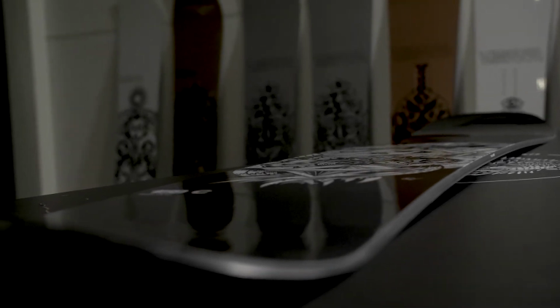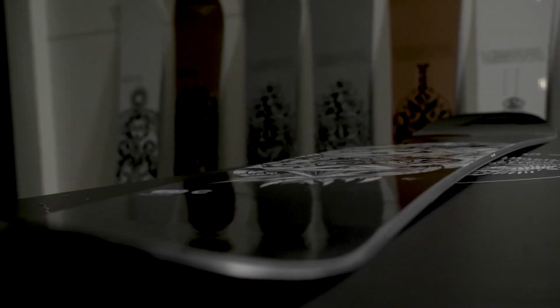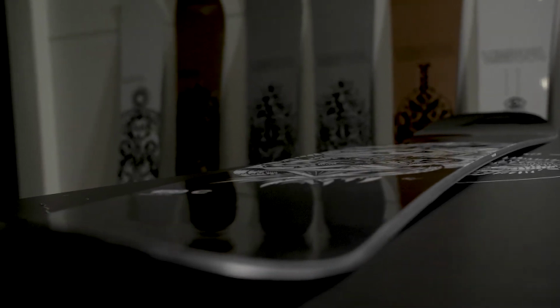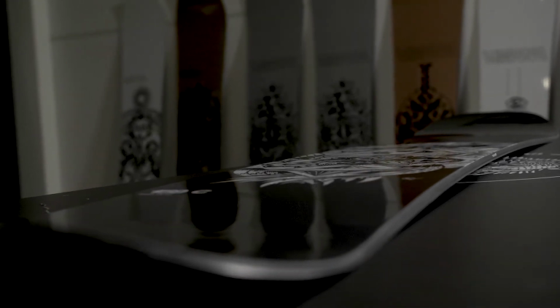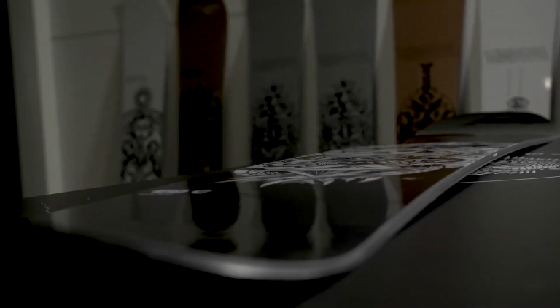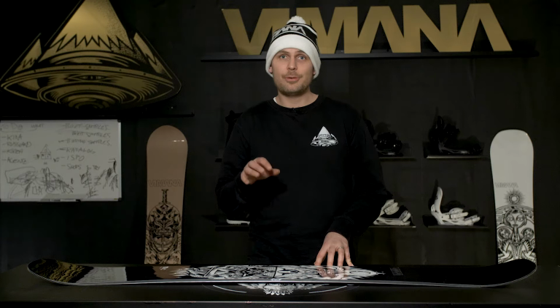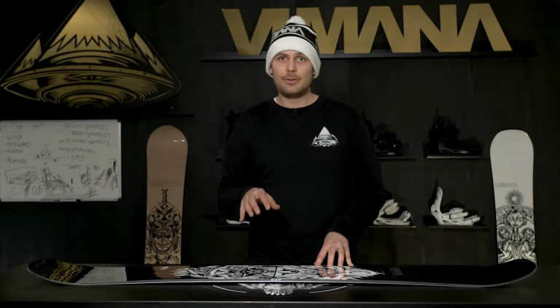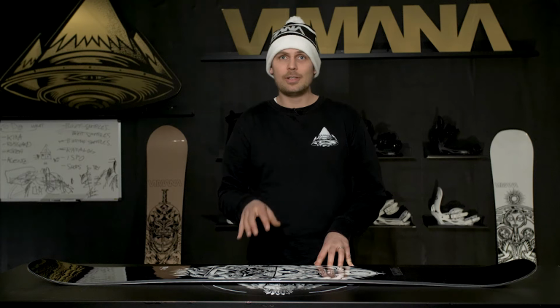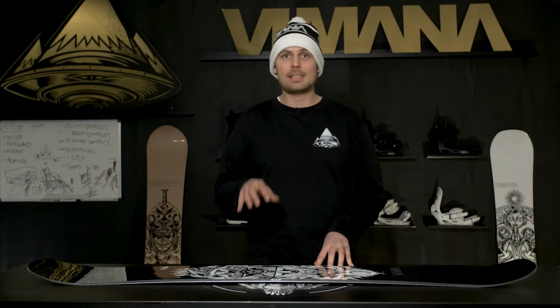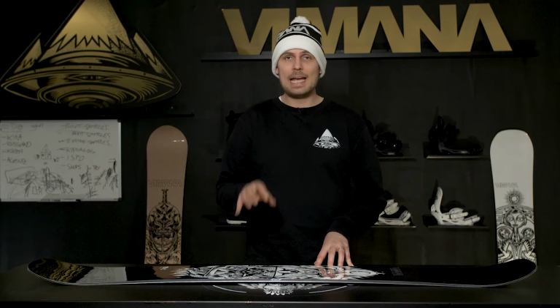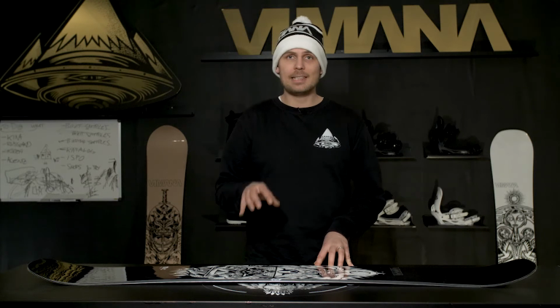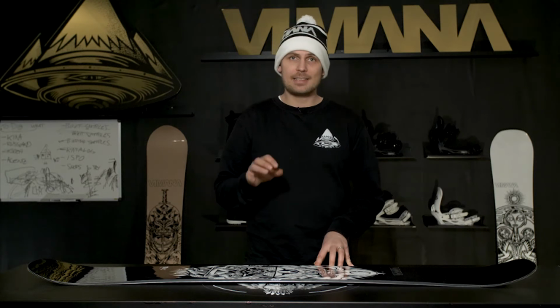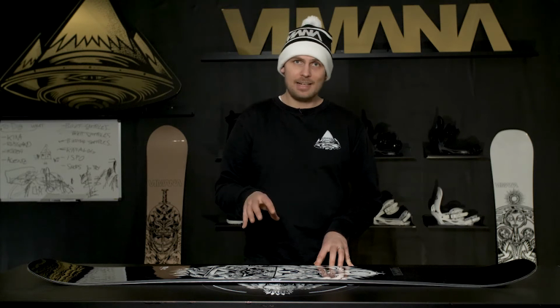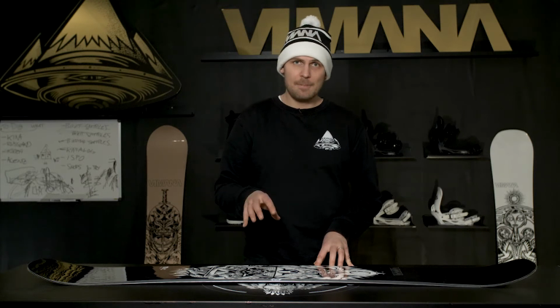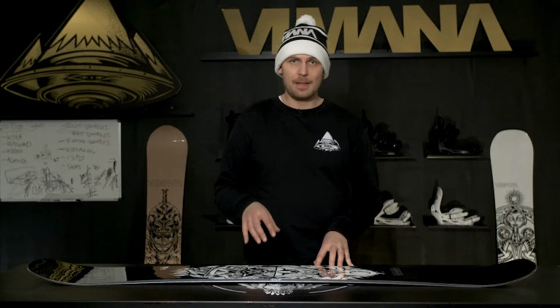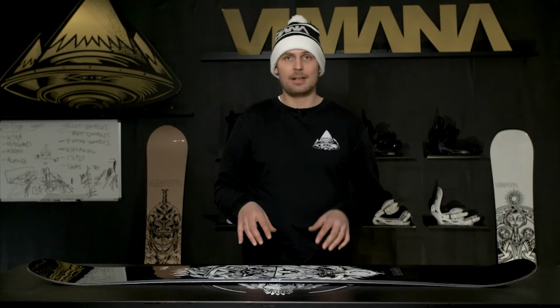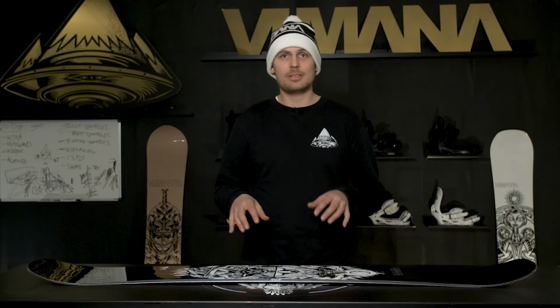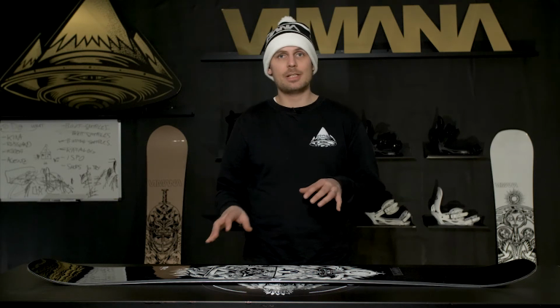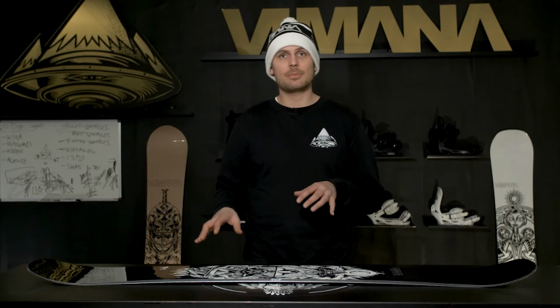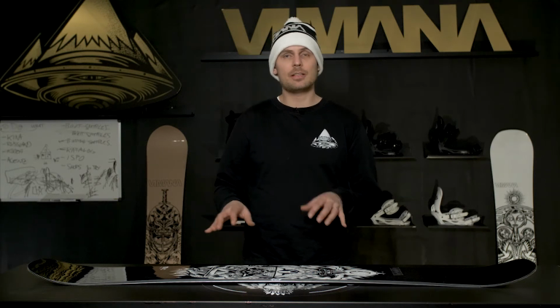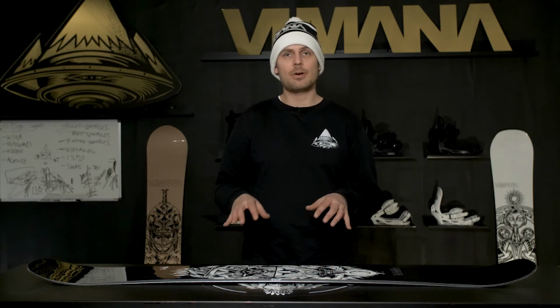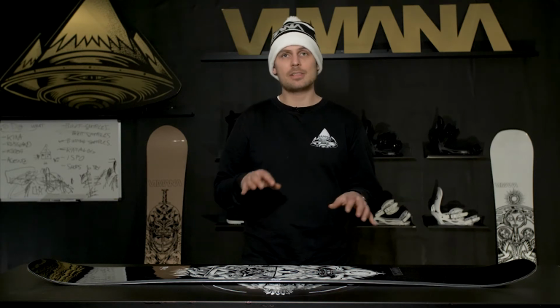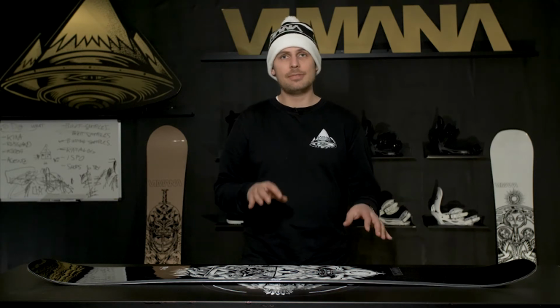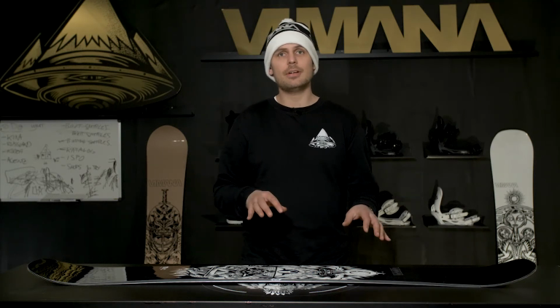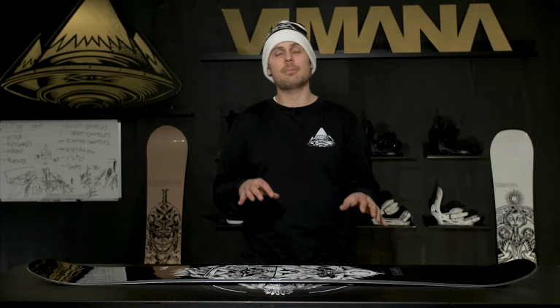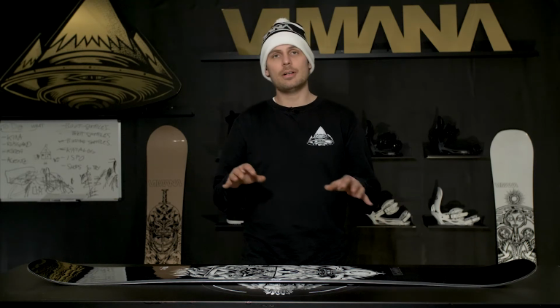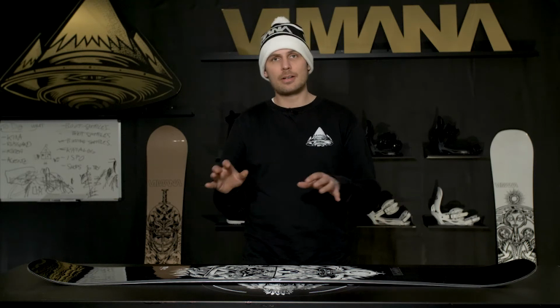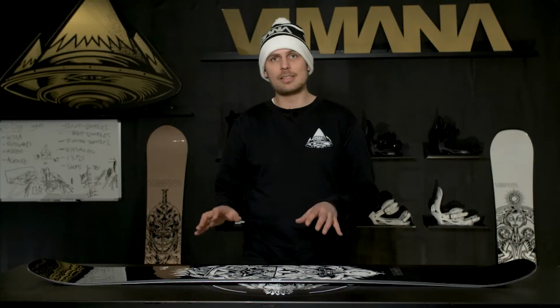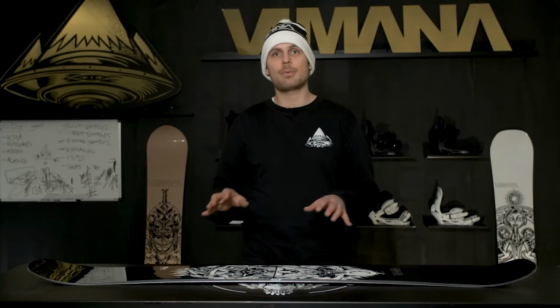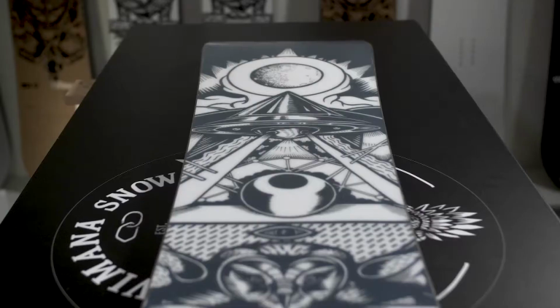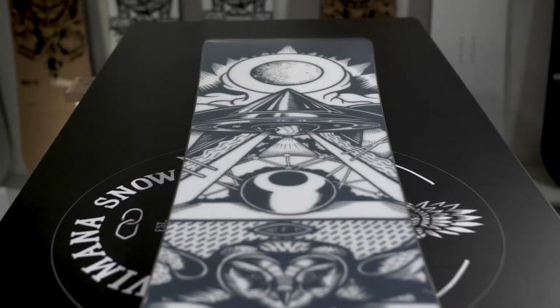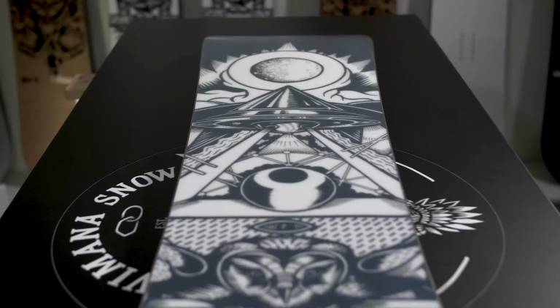The flex rate on the Wufo is 8 out of 10, so it's one of the more stiff and more aggressive boards in the line.